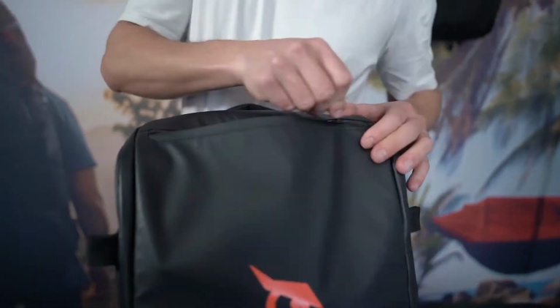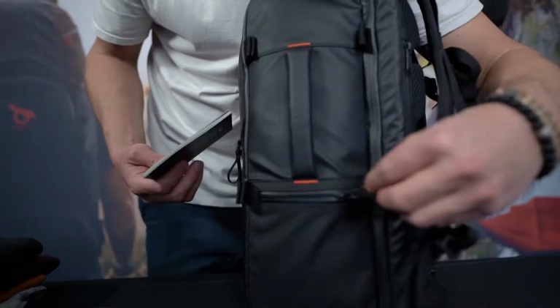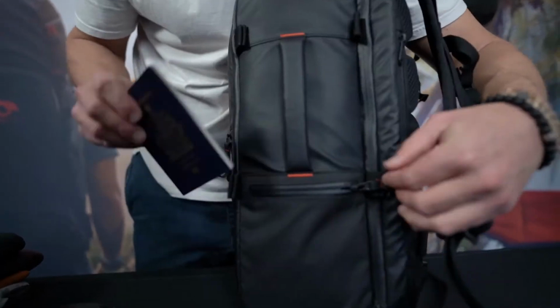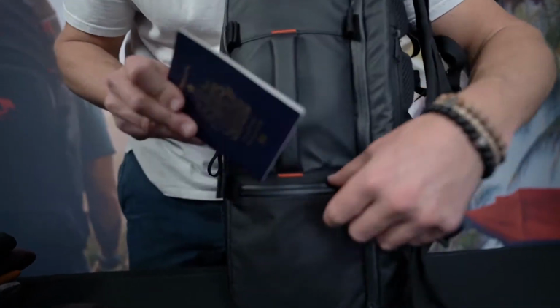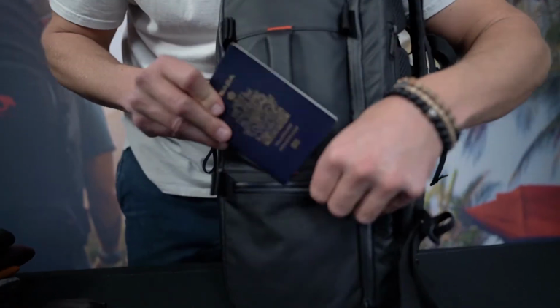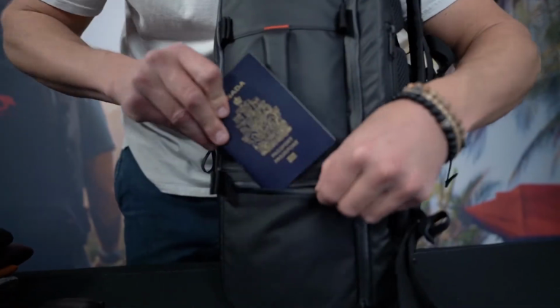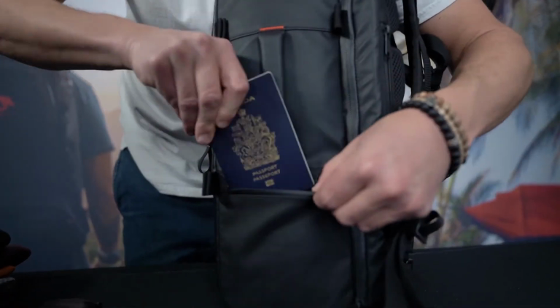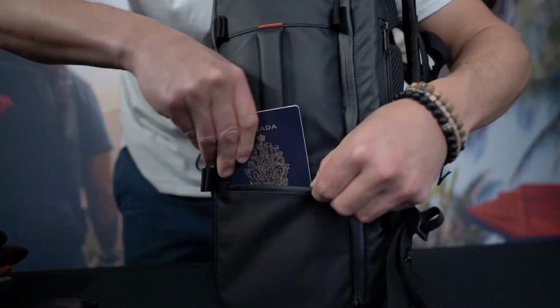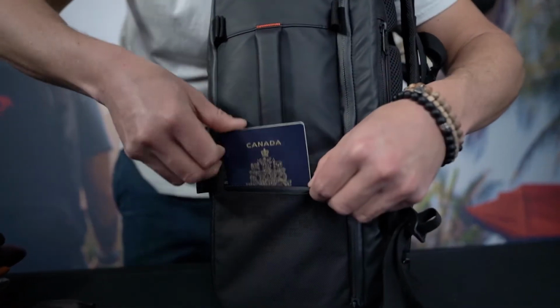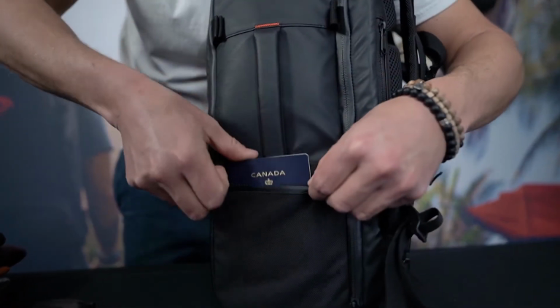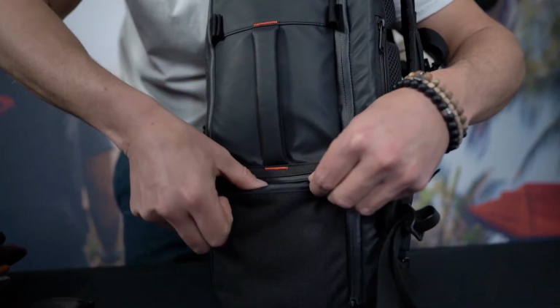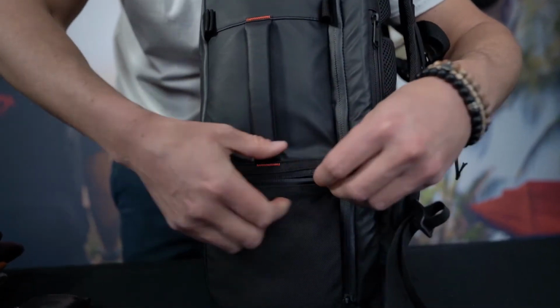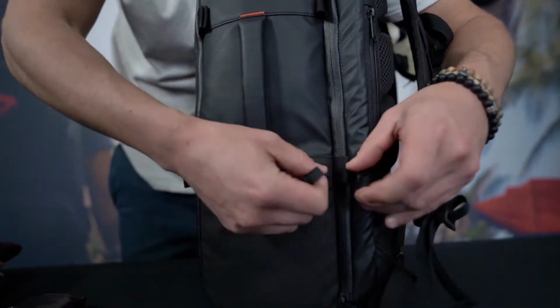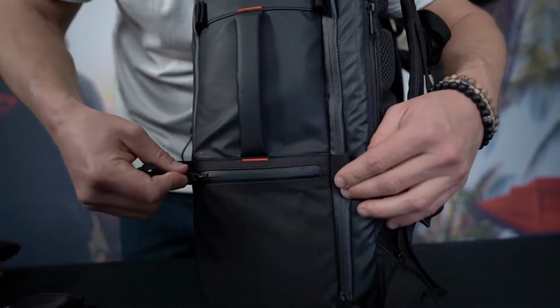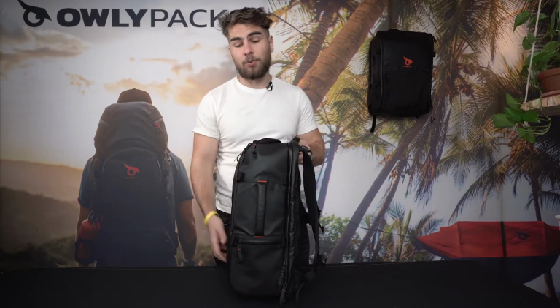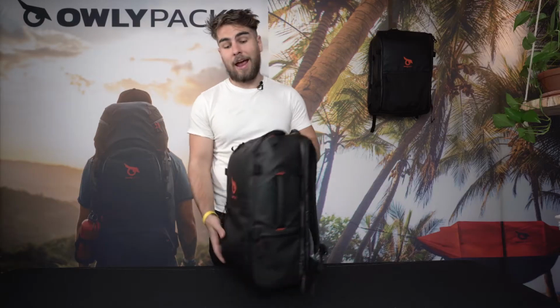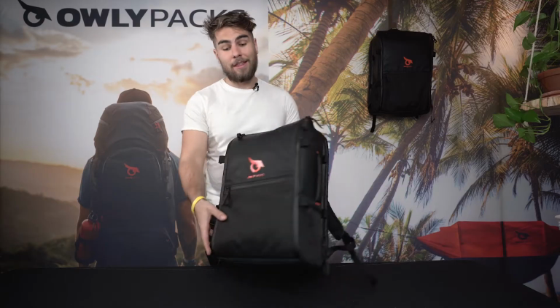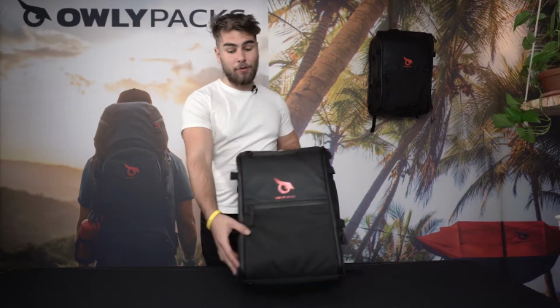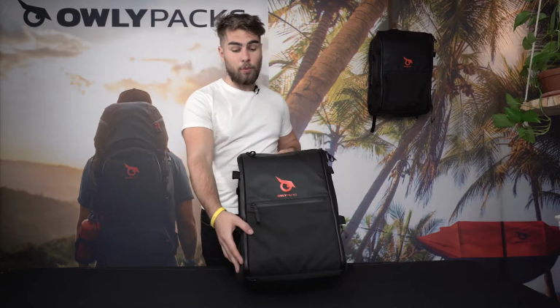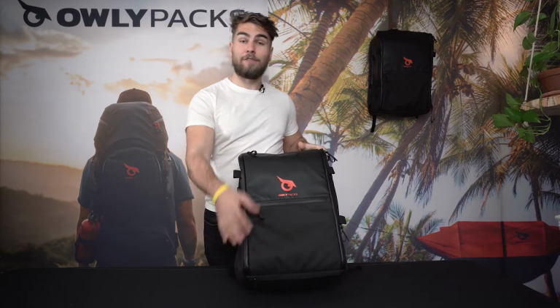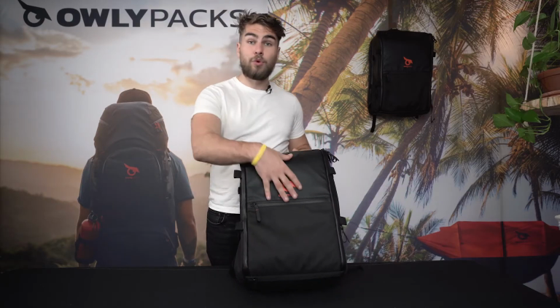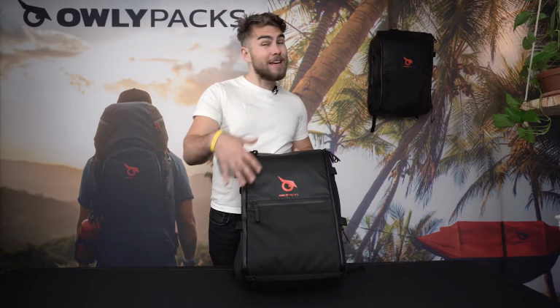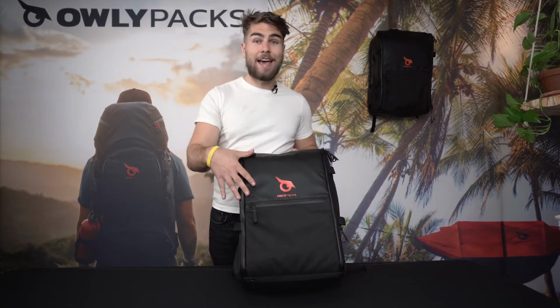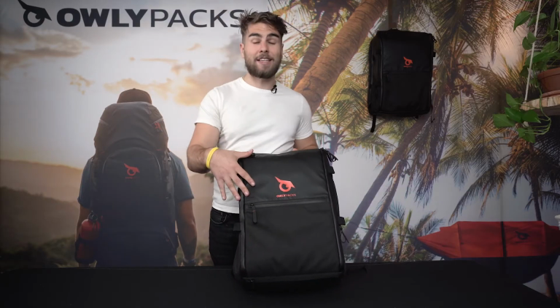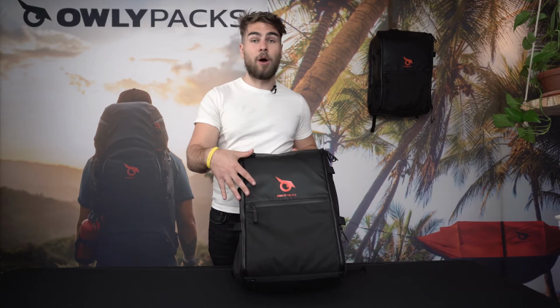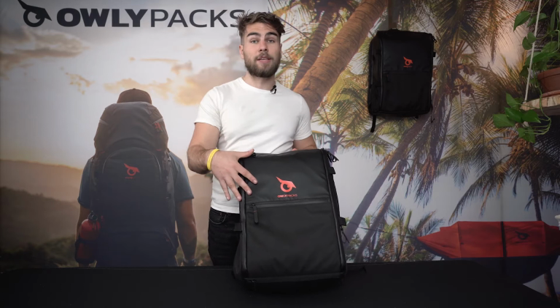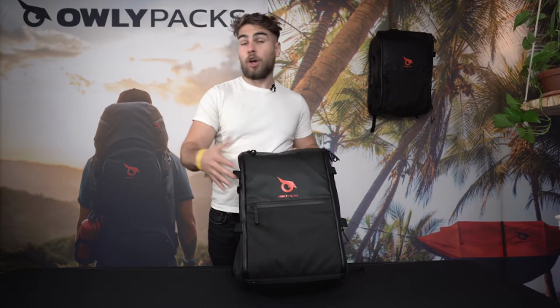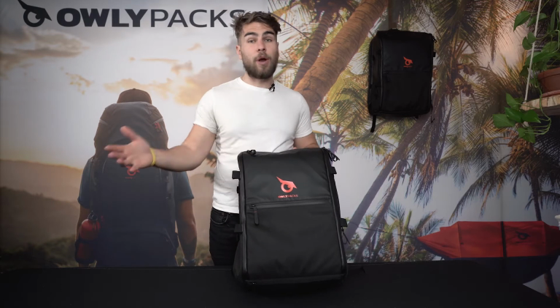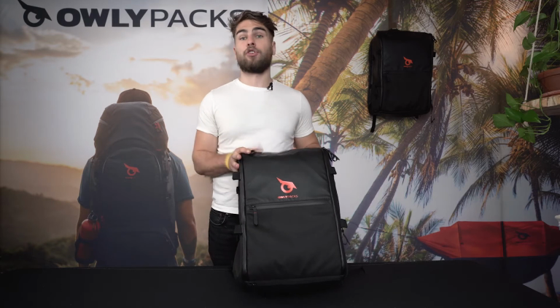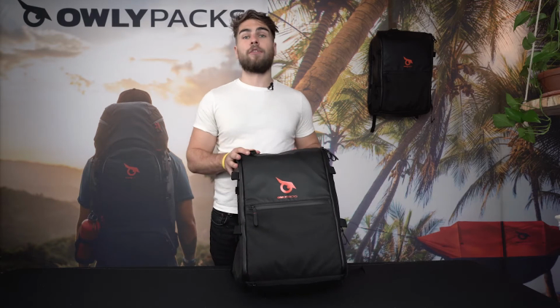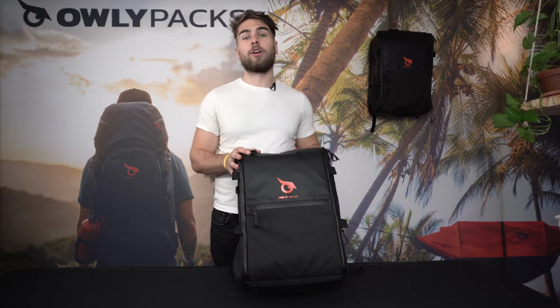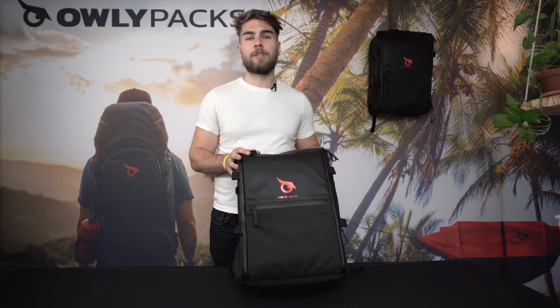On the side of the bag we have a great pocket made for wallets and passports, and in the front we have two easy-access pockets great for travel documents.